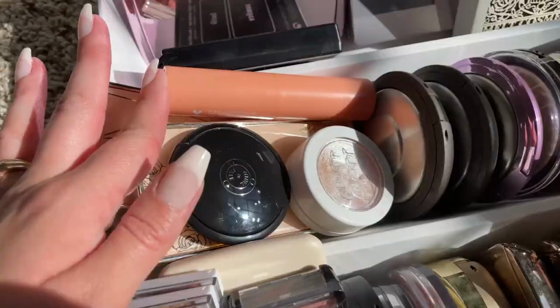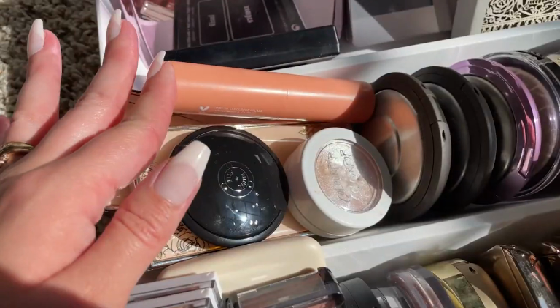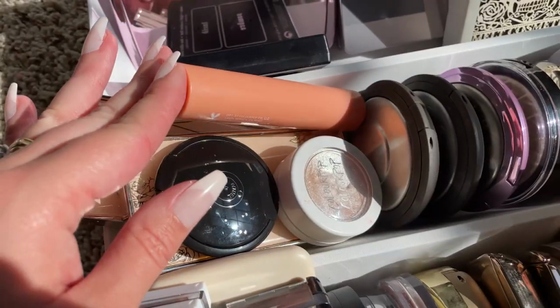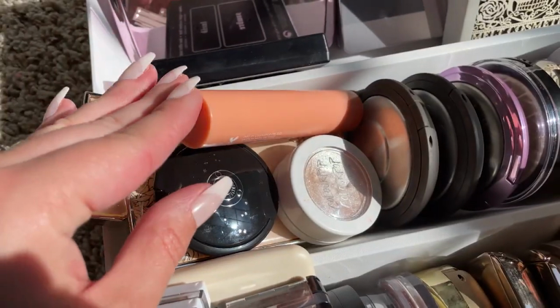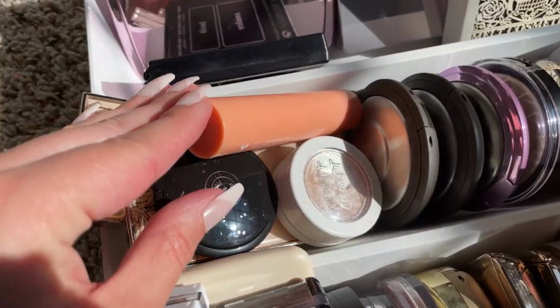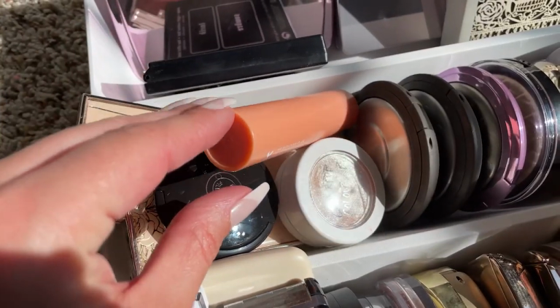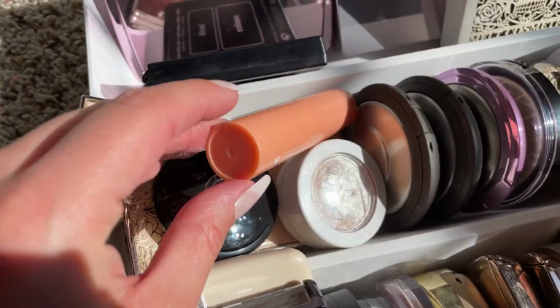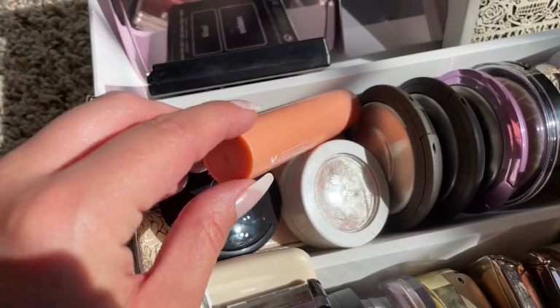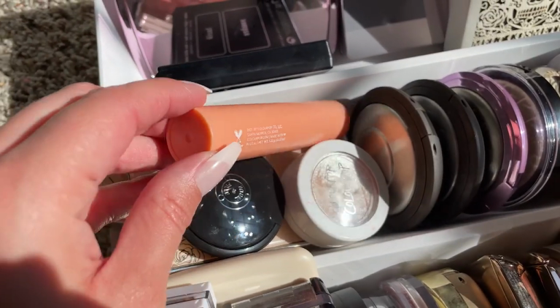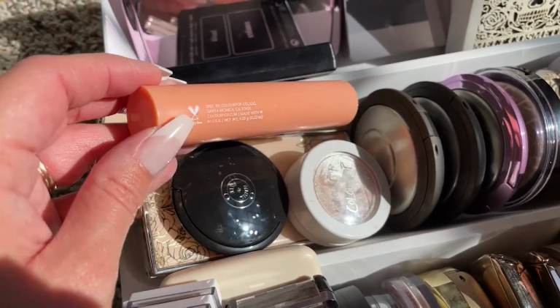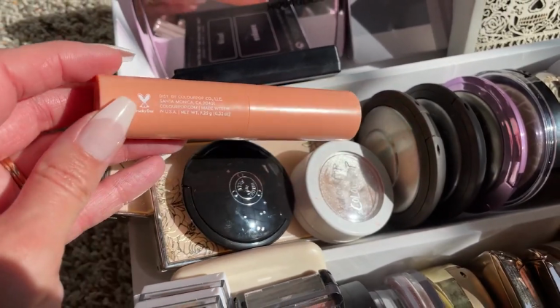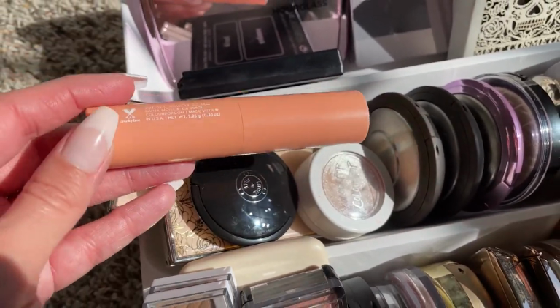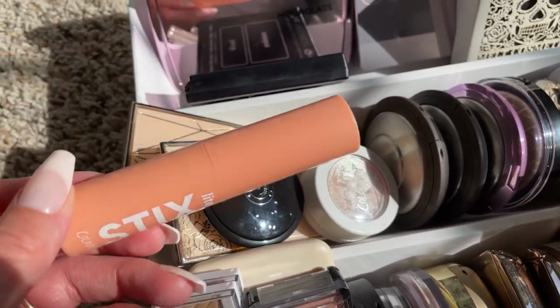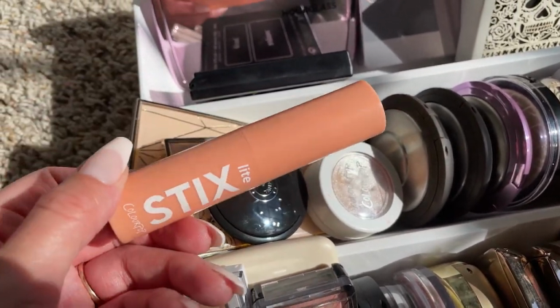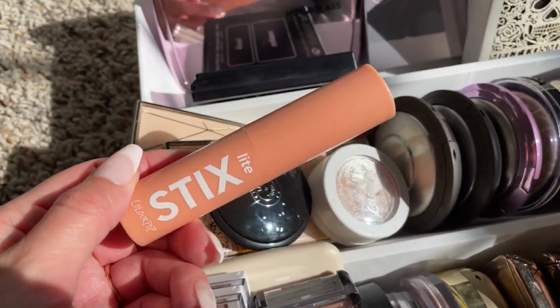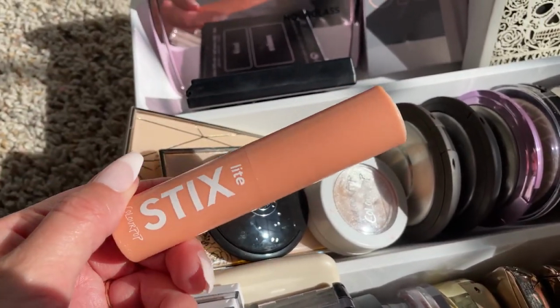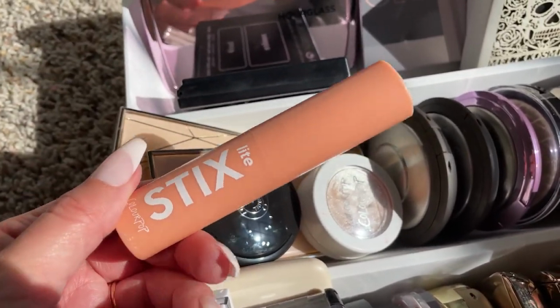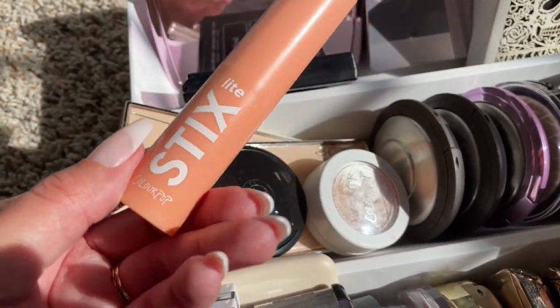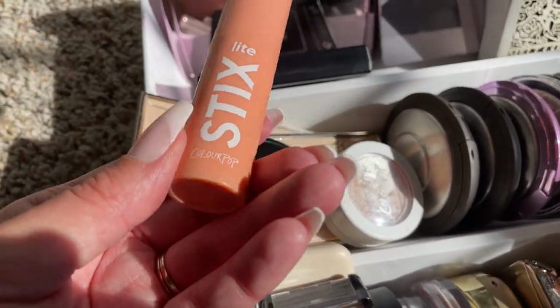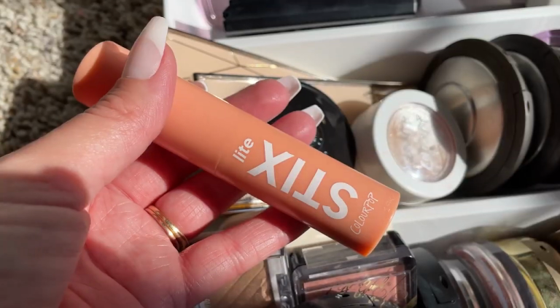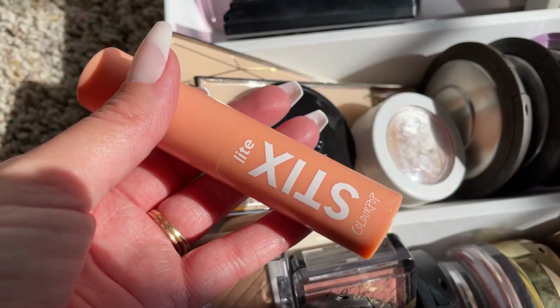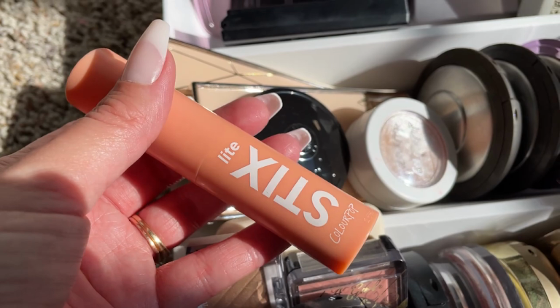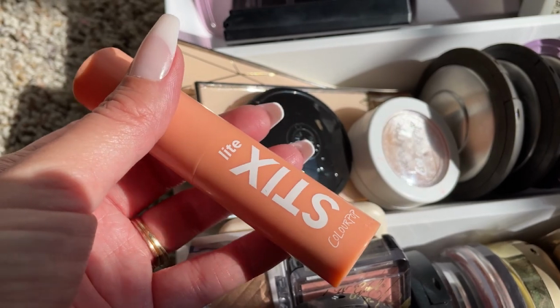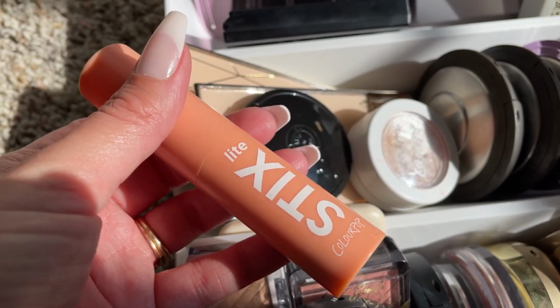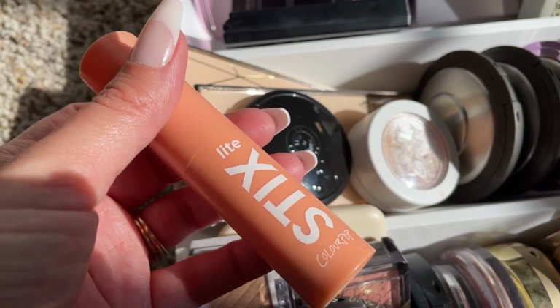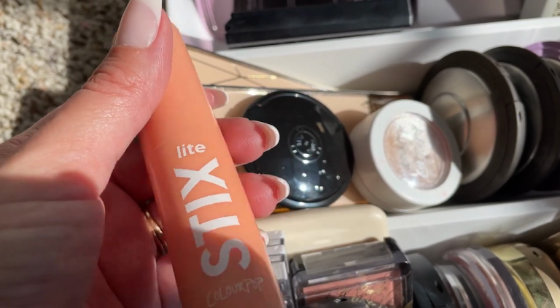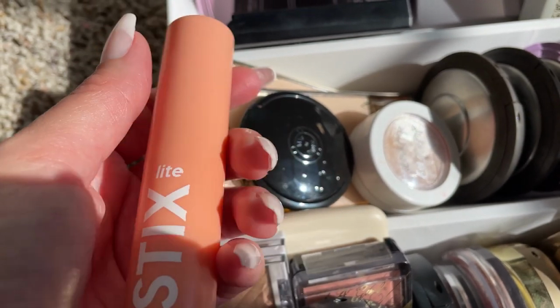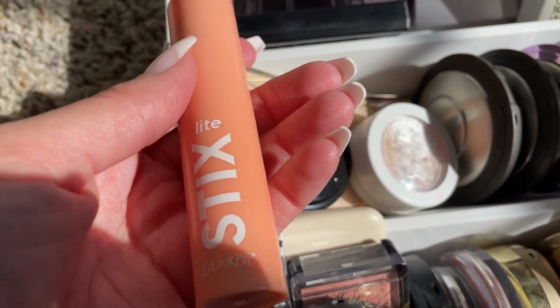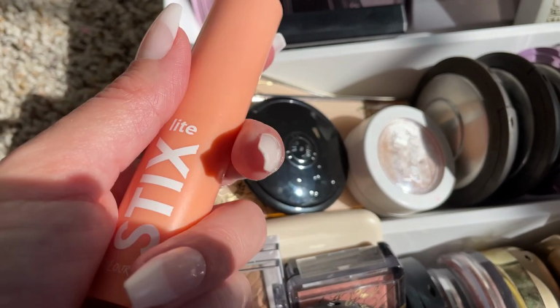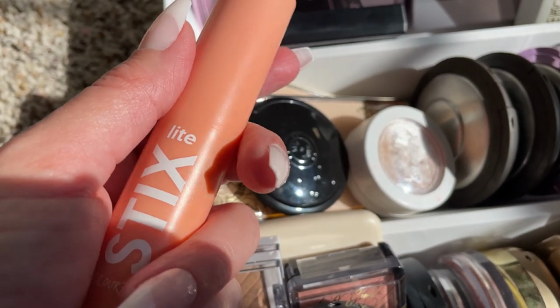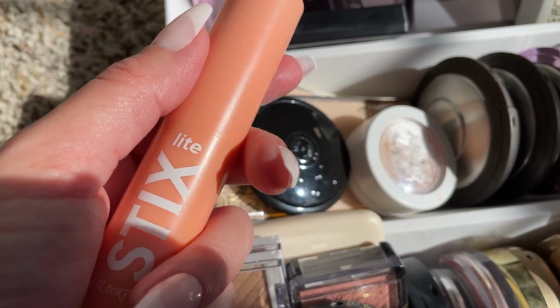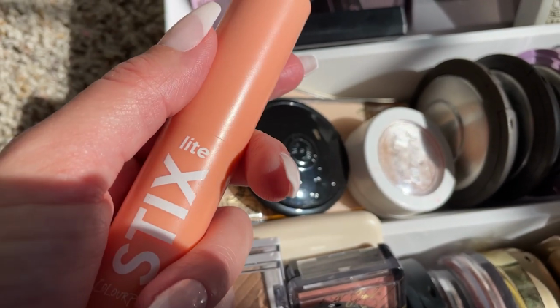I'm also pulling out this ColourPop highlighter stick called Star Bright — I haven't used this in a while.